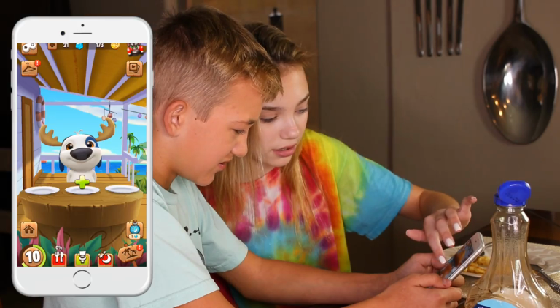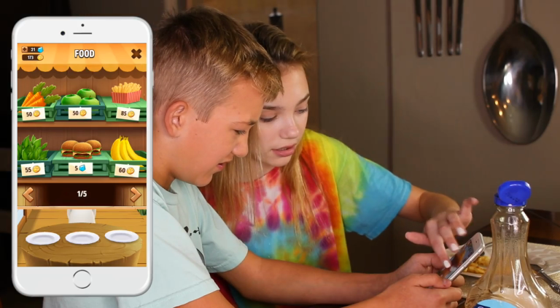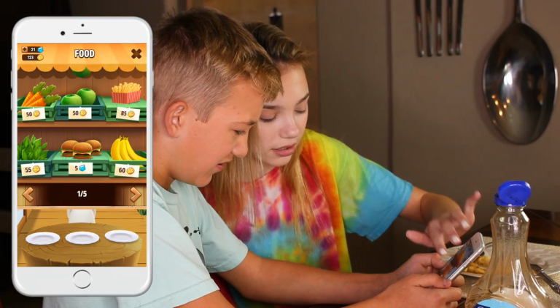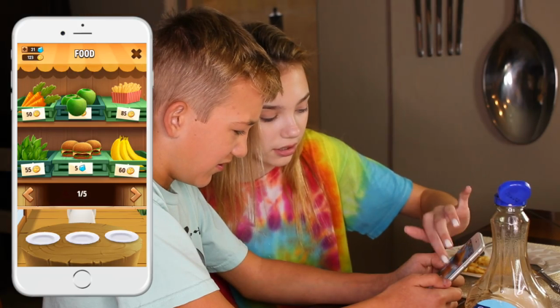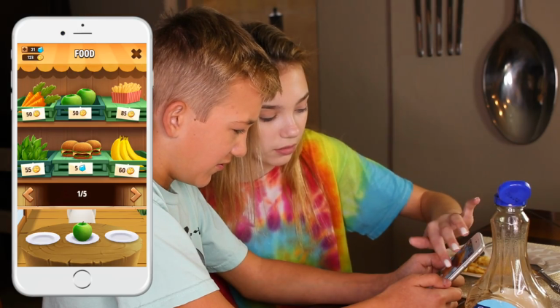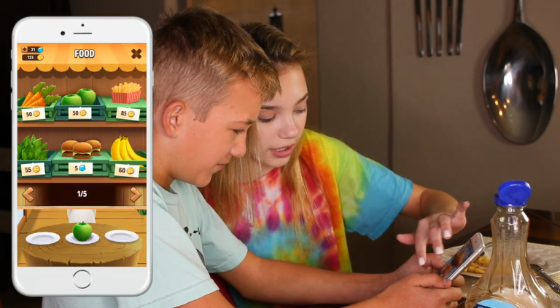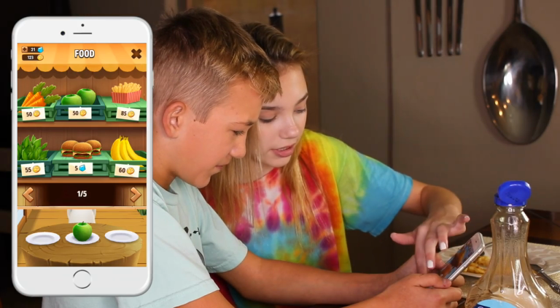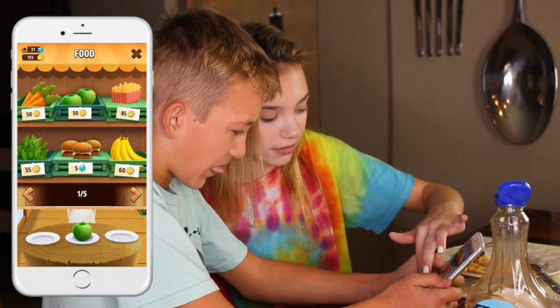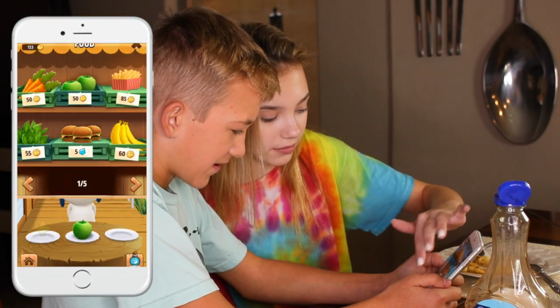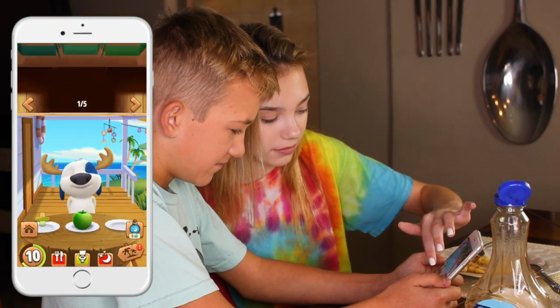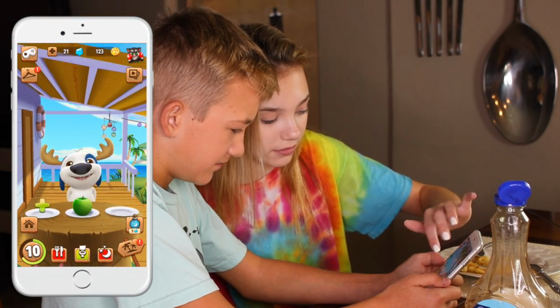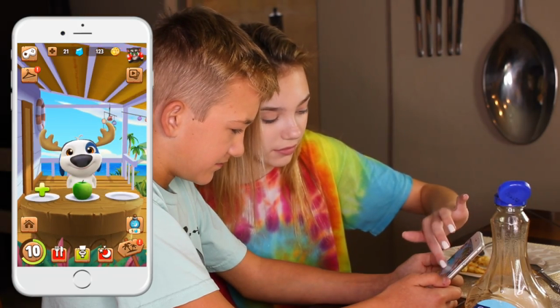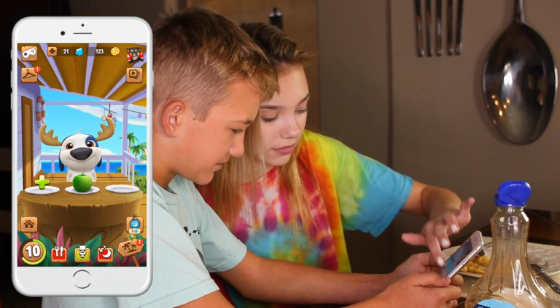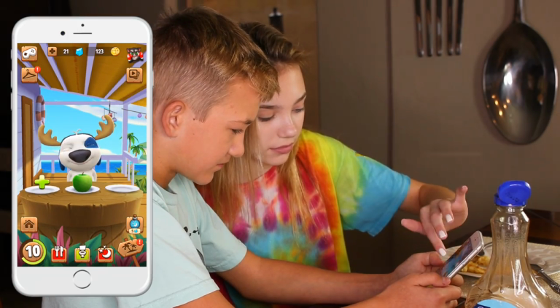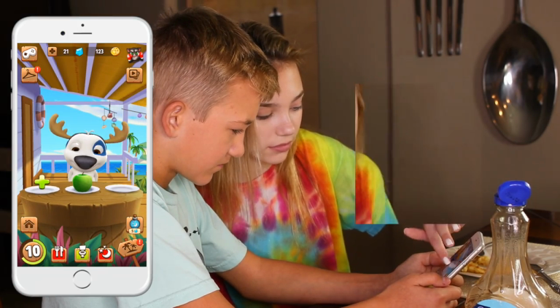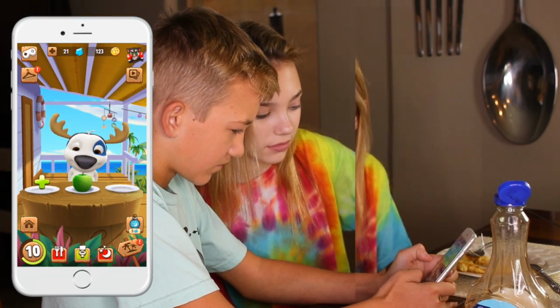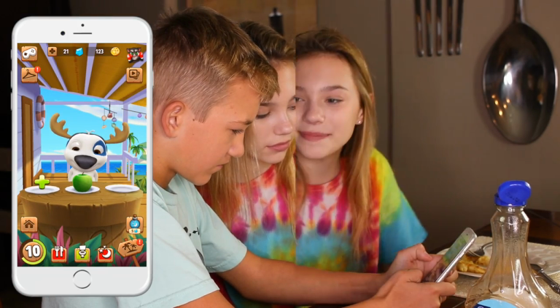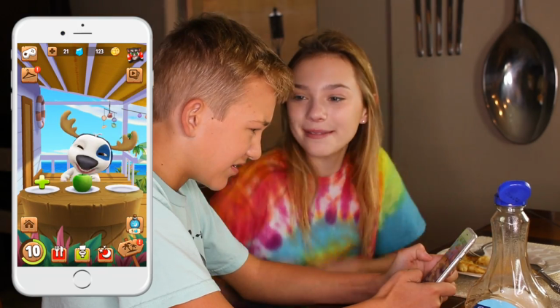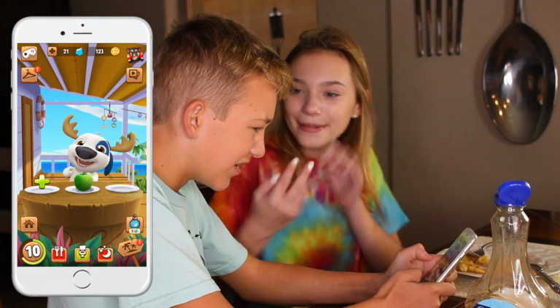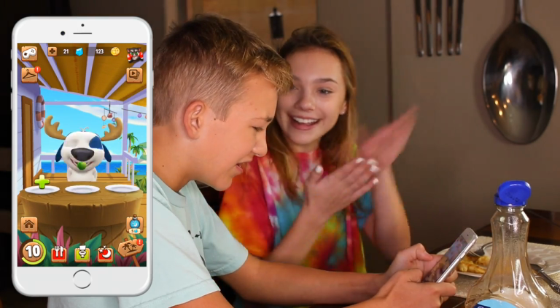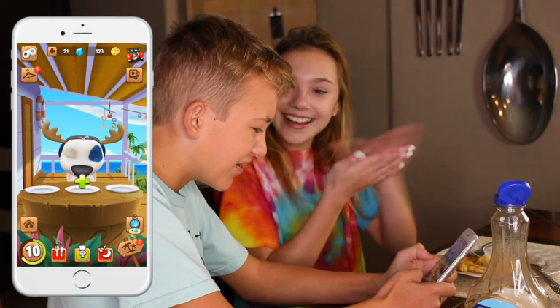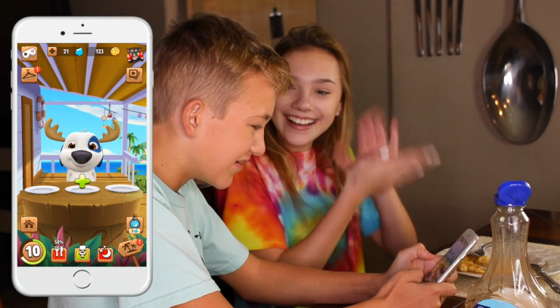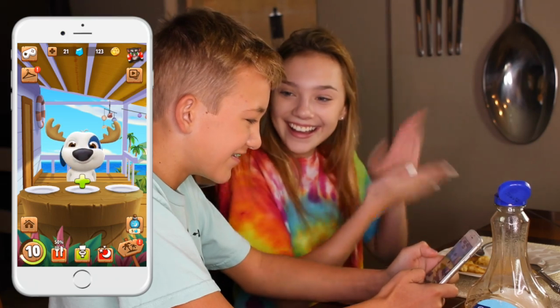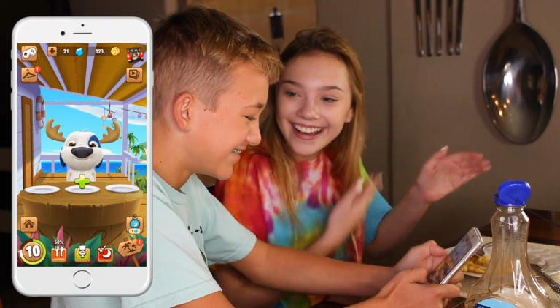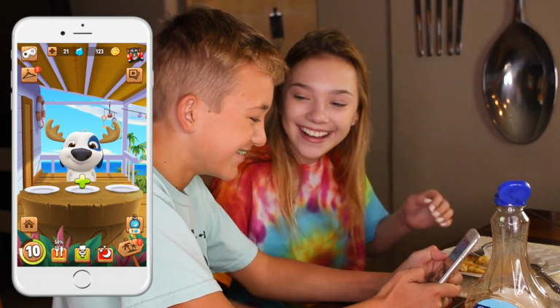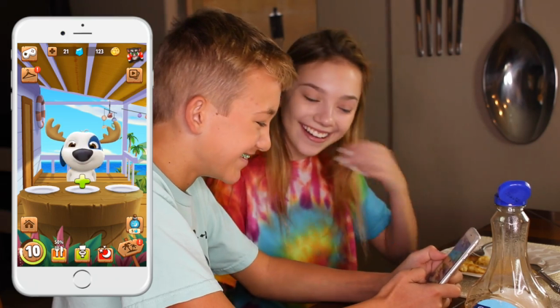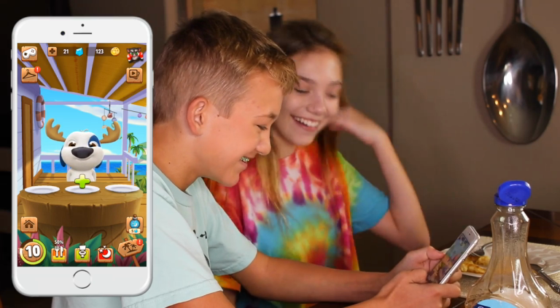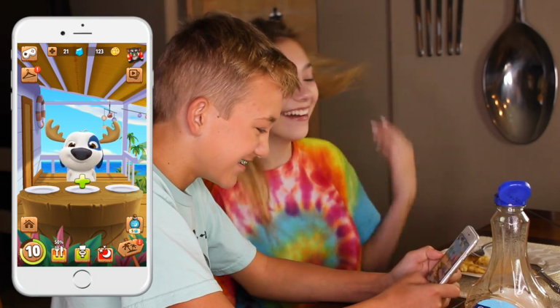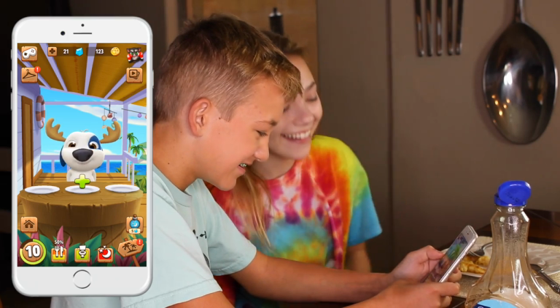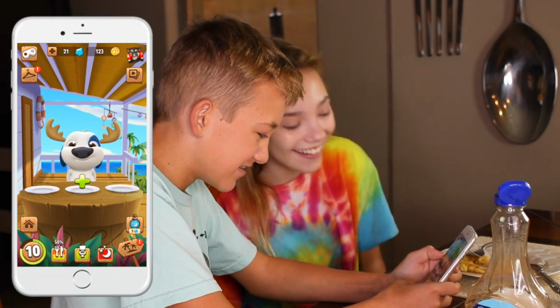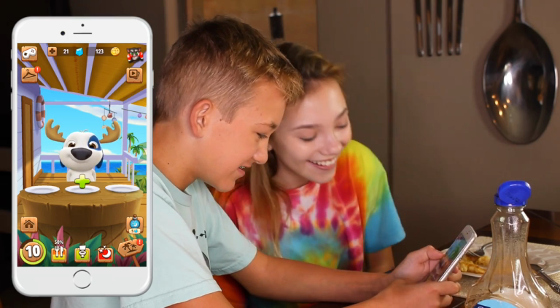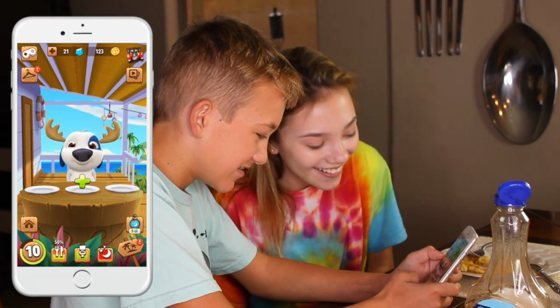Now when it comes to feeding Hank, you get to choose from a variety of foods. Hank also repeats everything you say back to him.